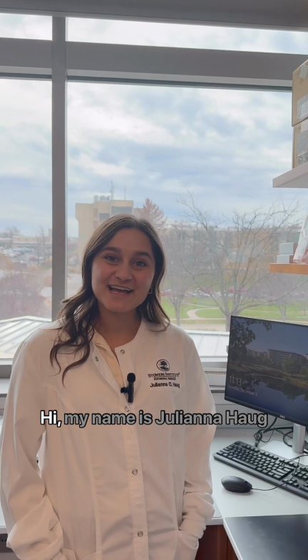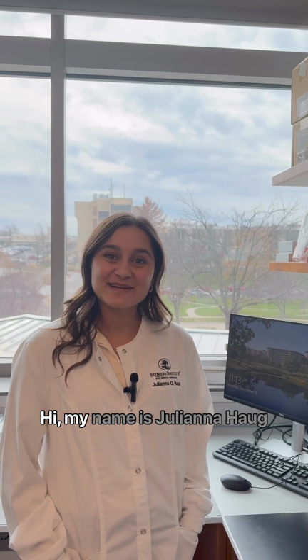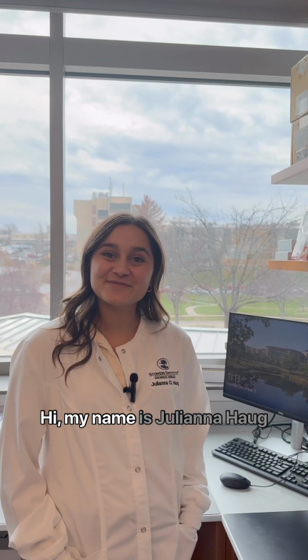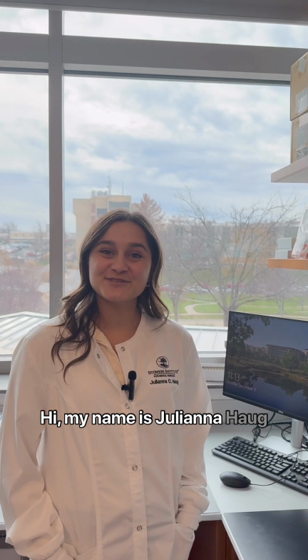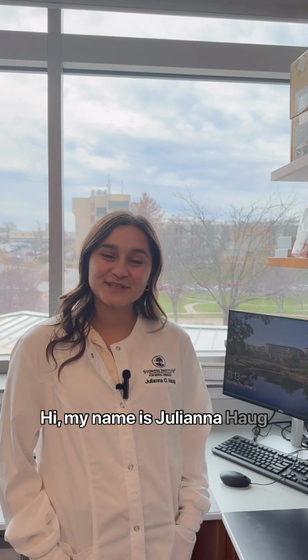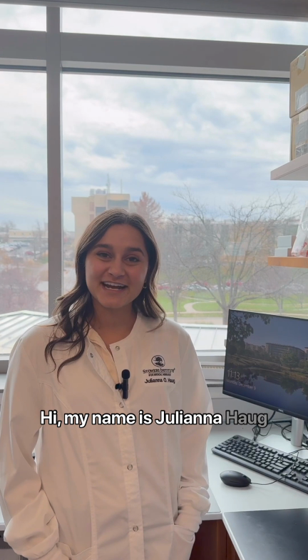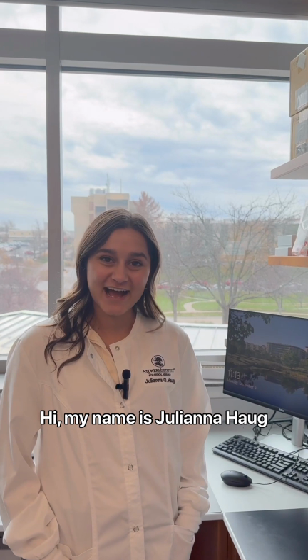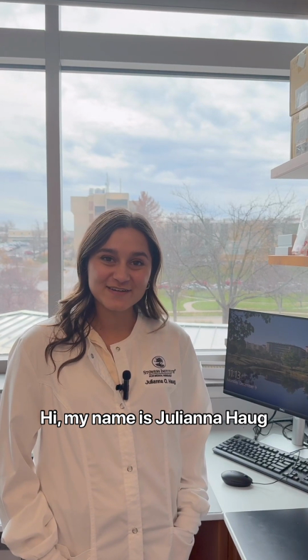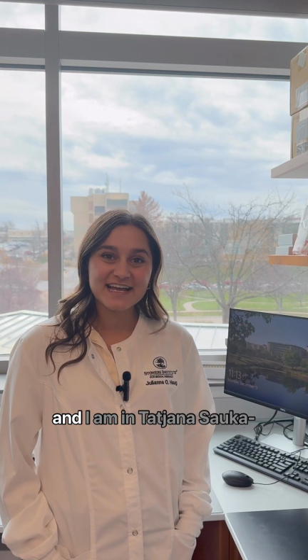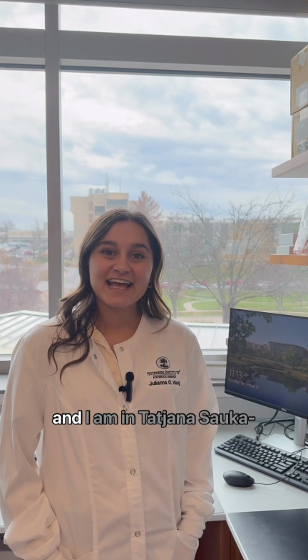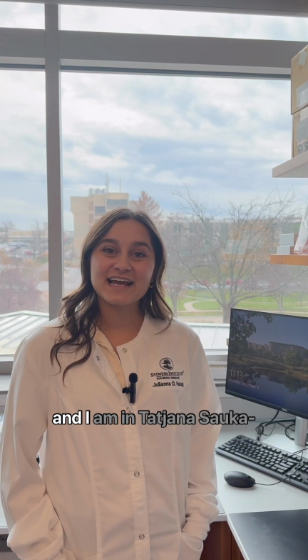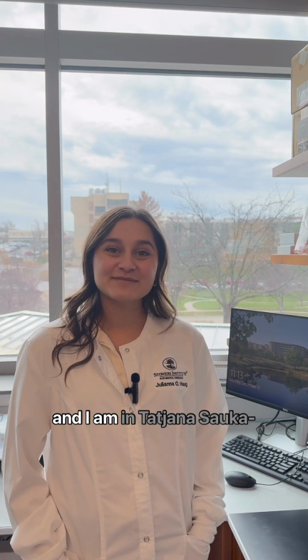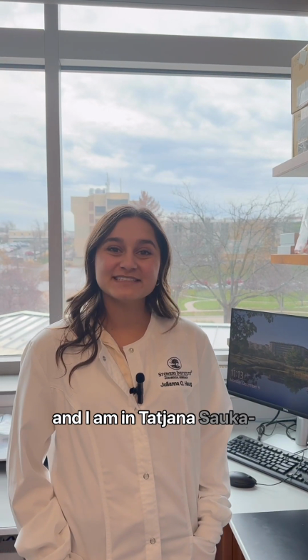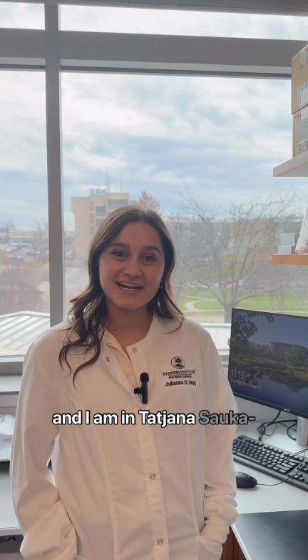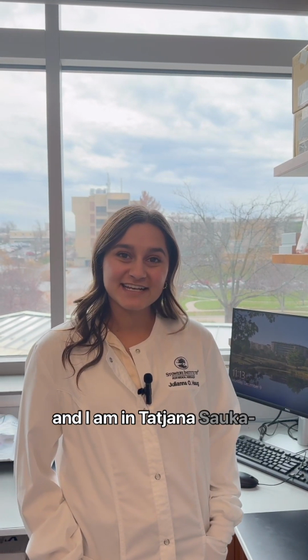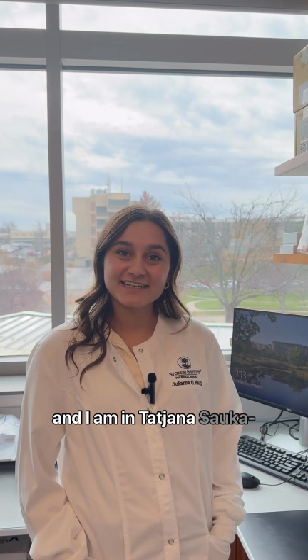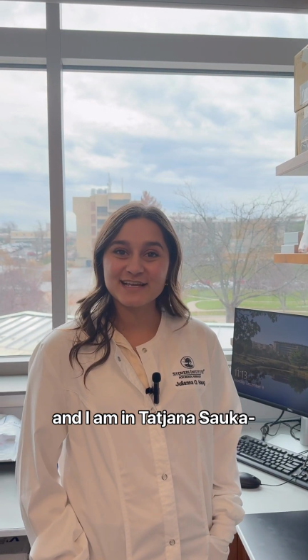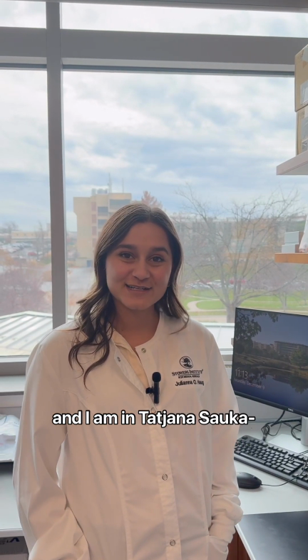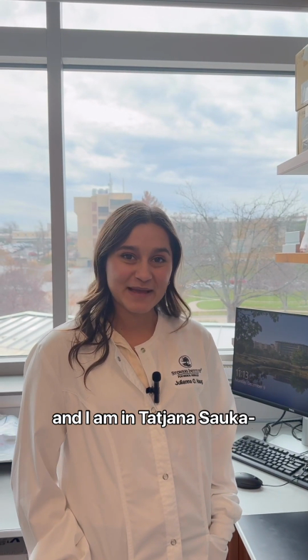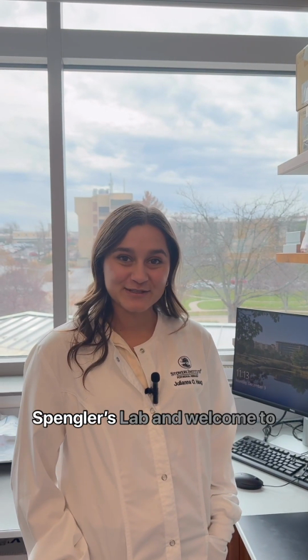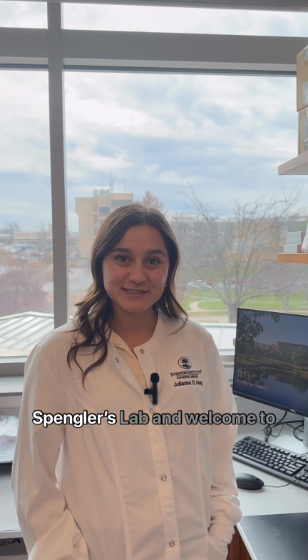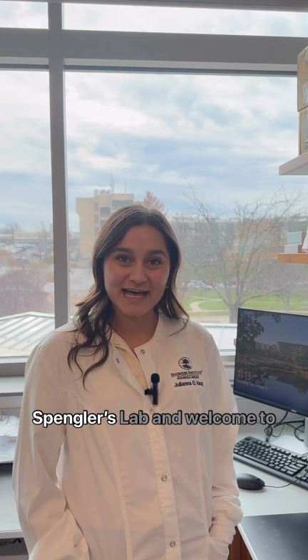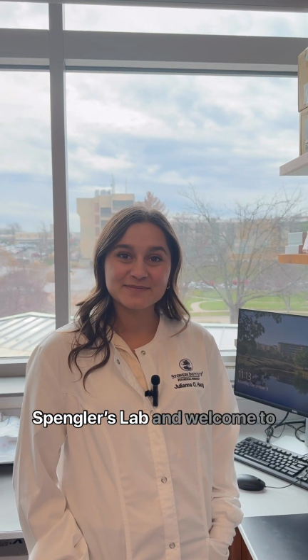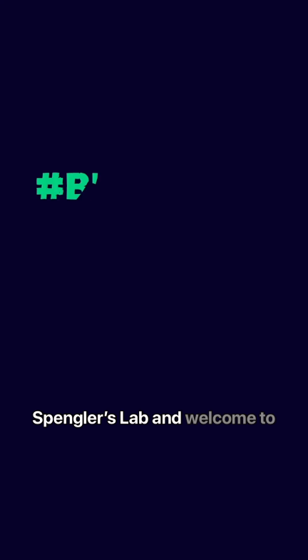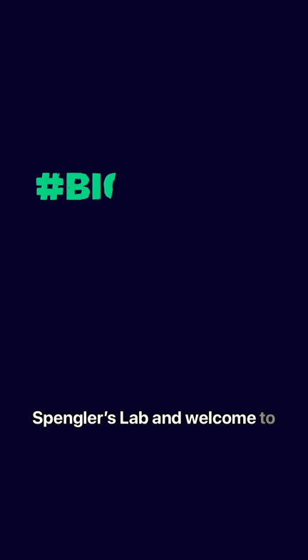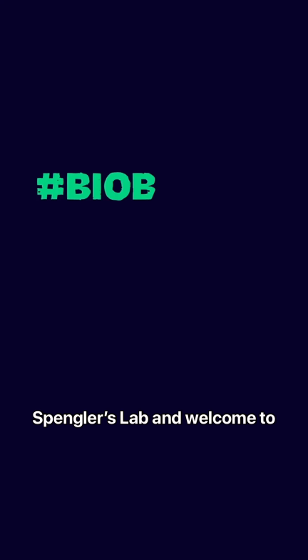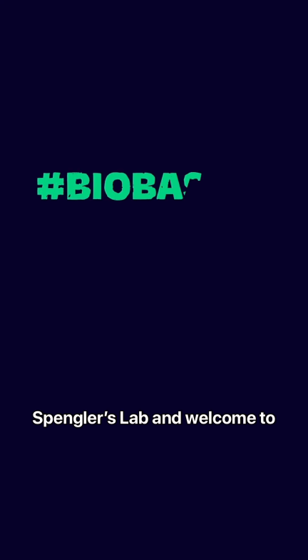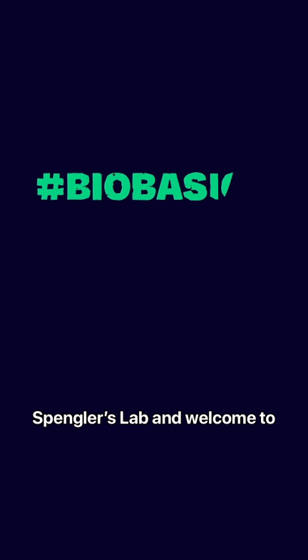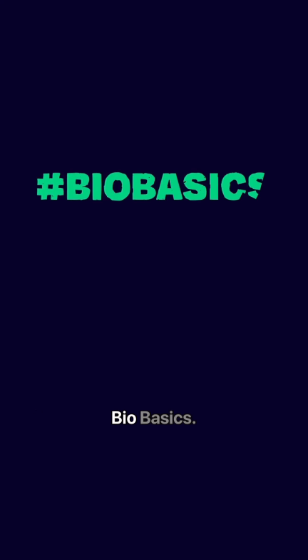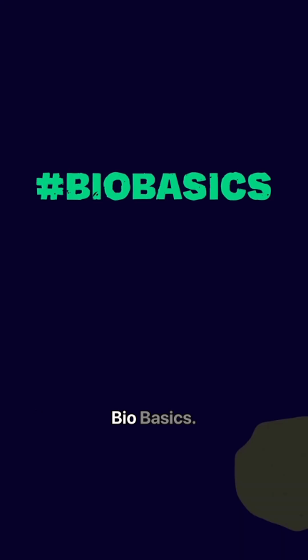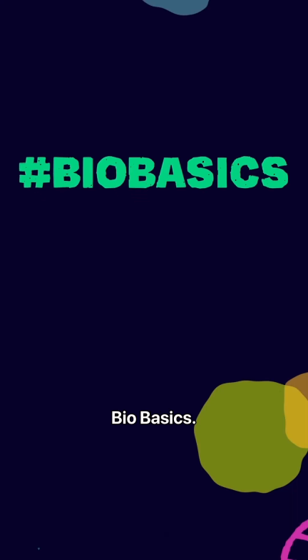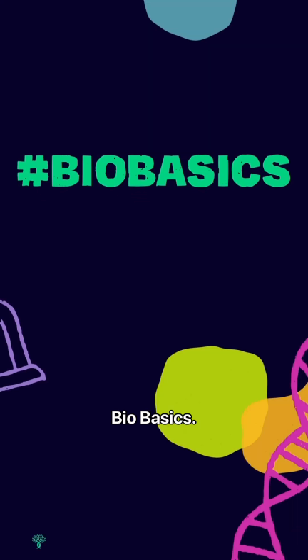Hi, my name is Juliana Haug and I am in Tatiana Saka Spangler's lab, and welcome to BioBasics.